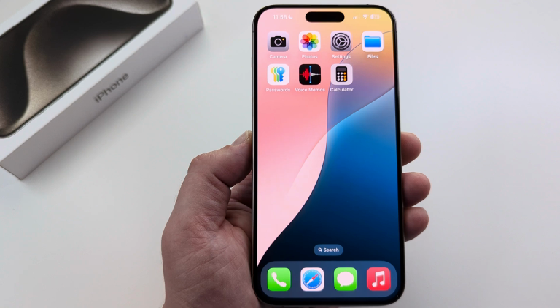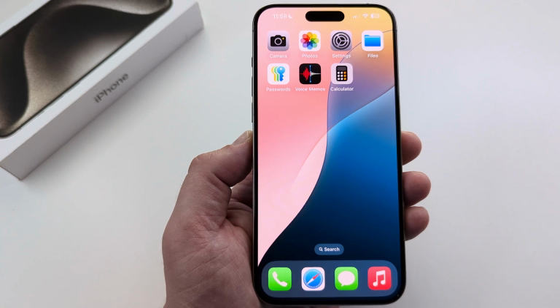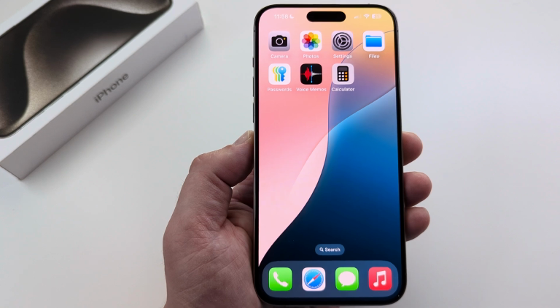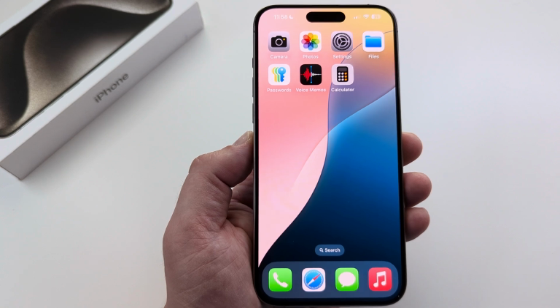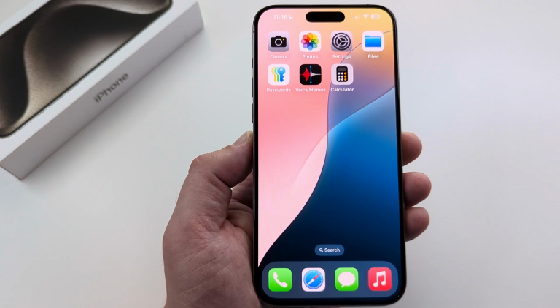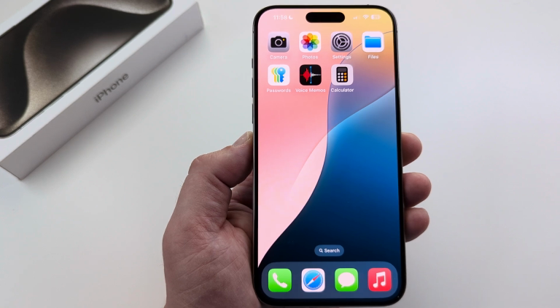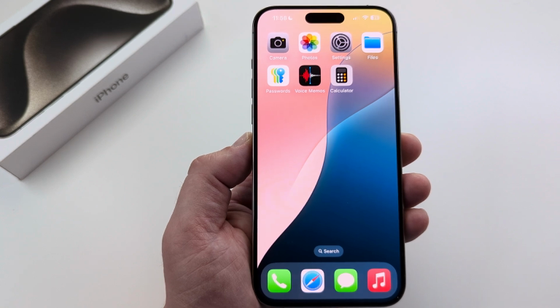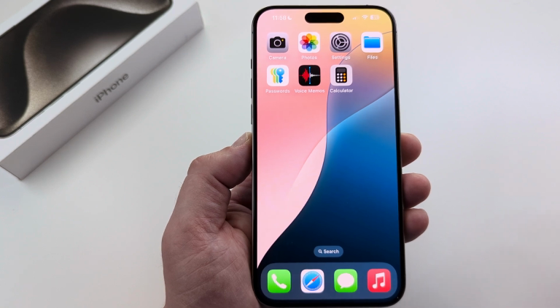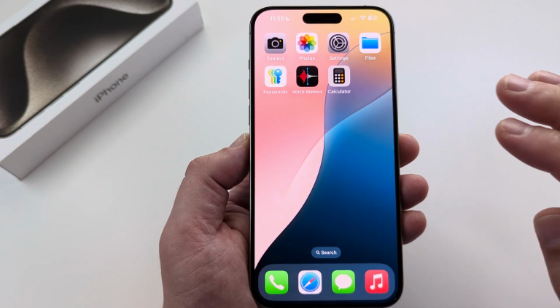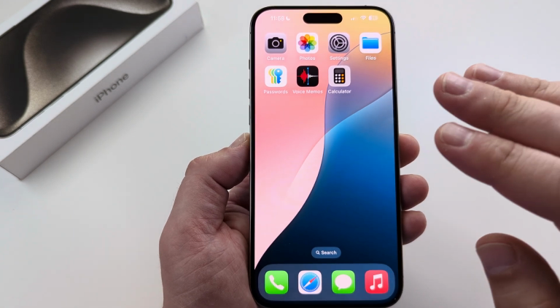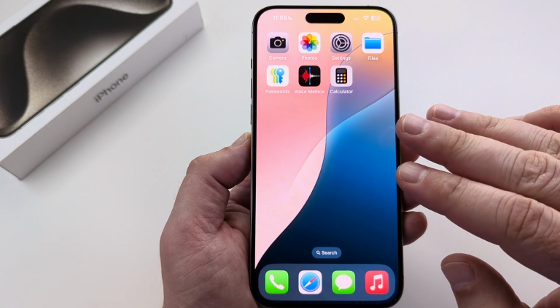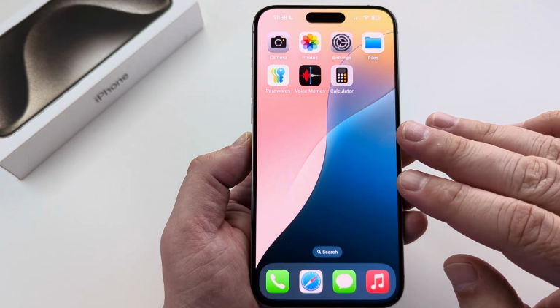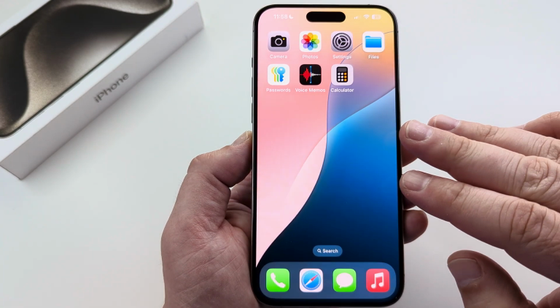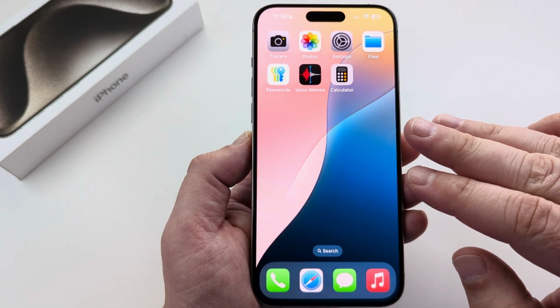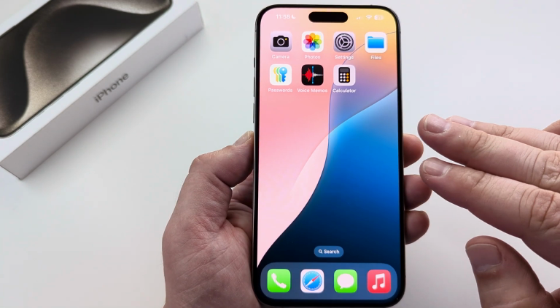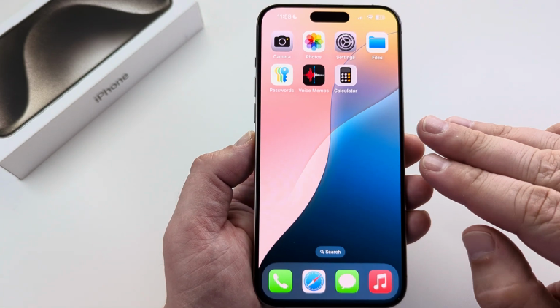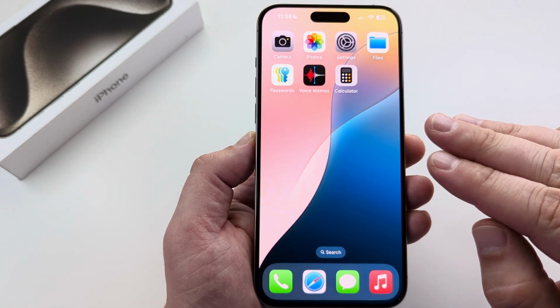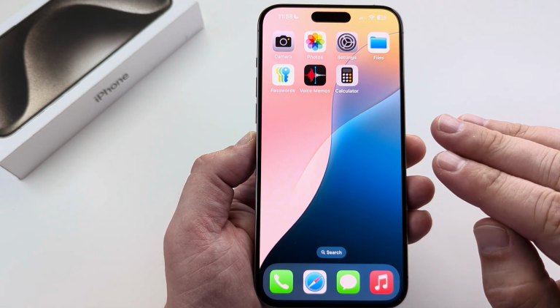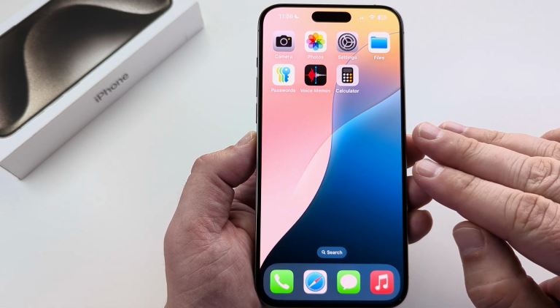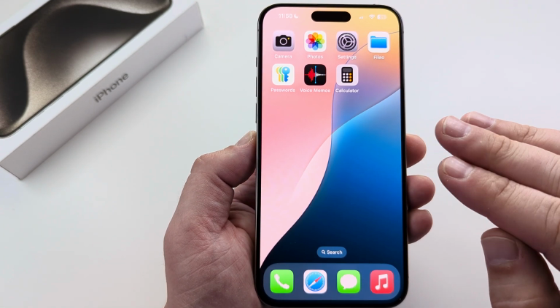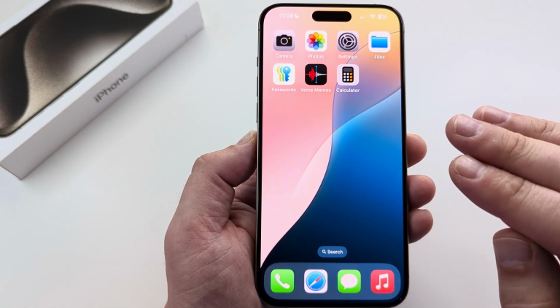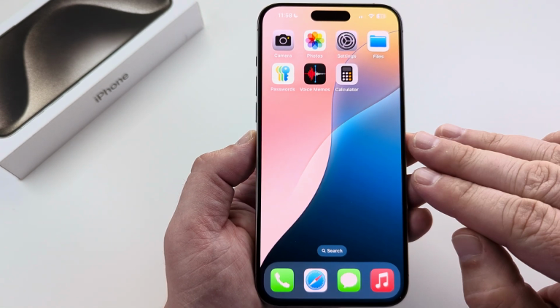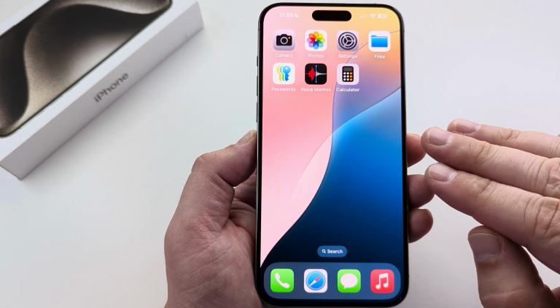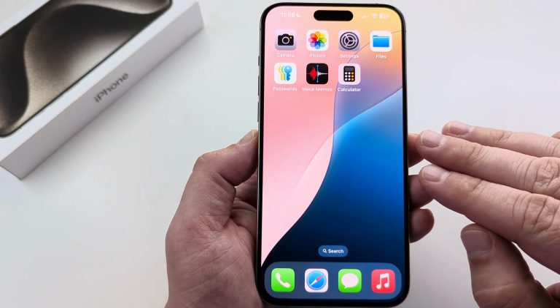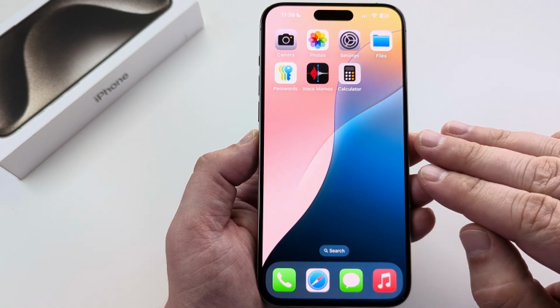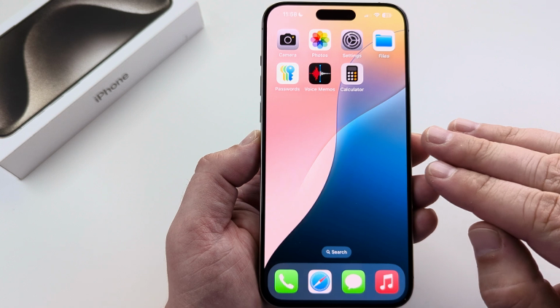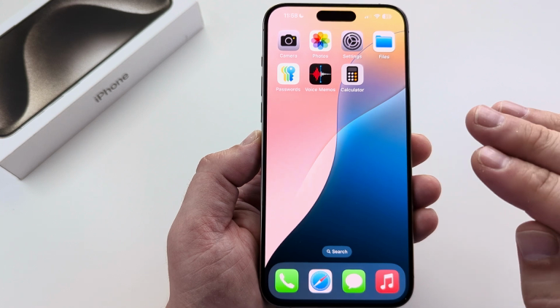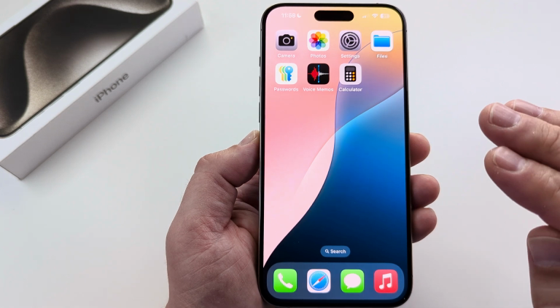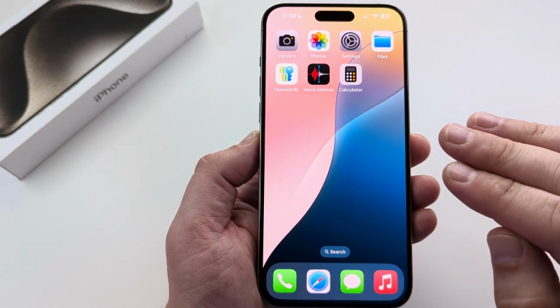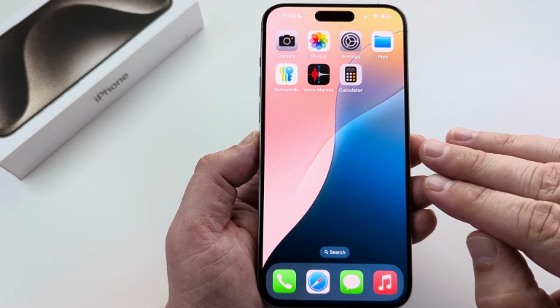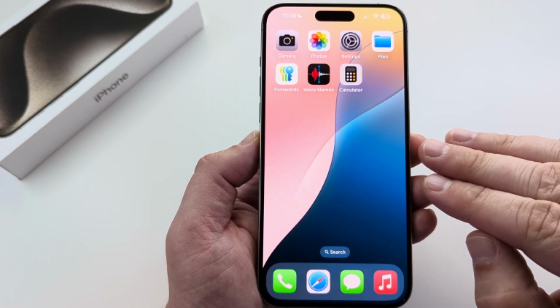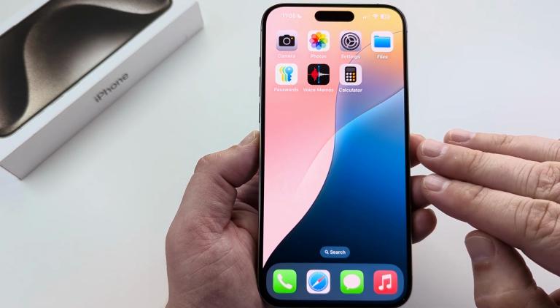Welcome to another Mr. Mutech video. Today I'm going to show you how to check the maximum battery capacity on your iPhone device.